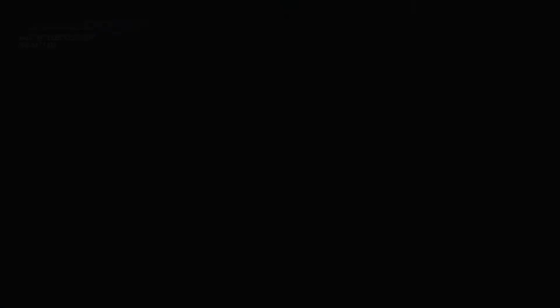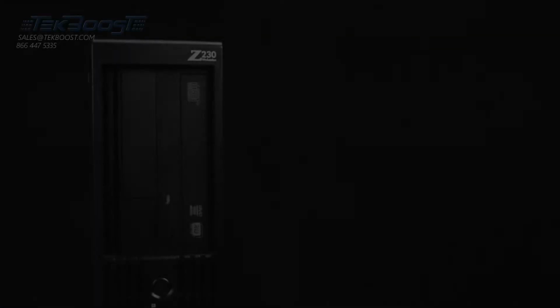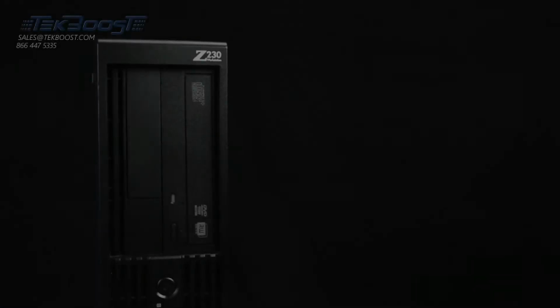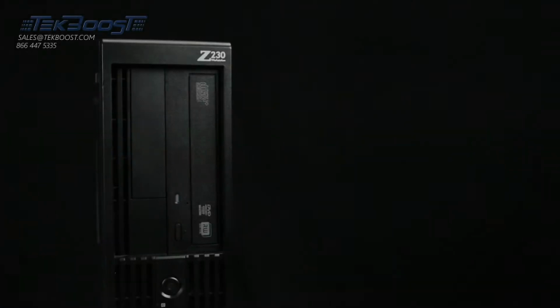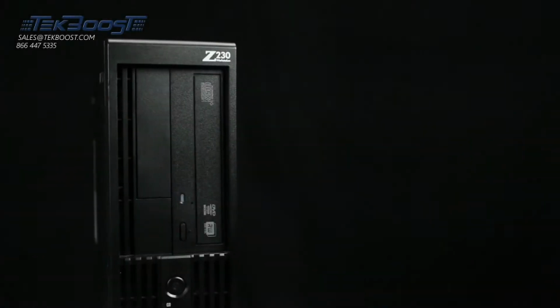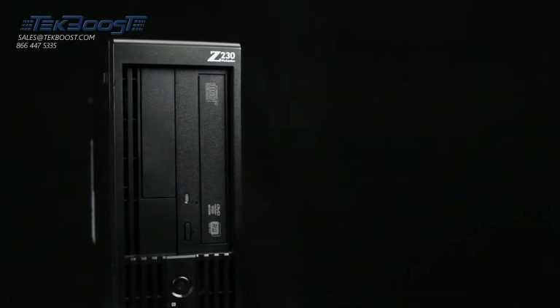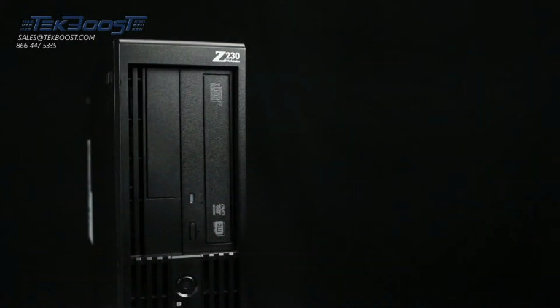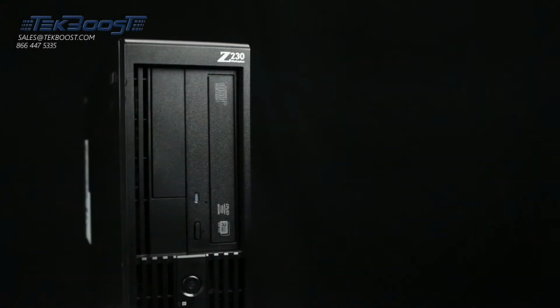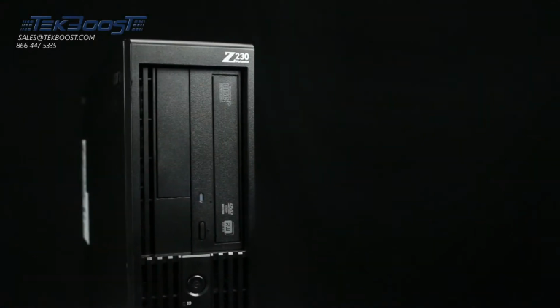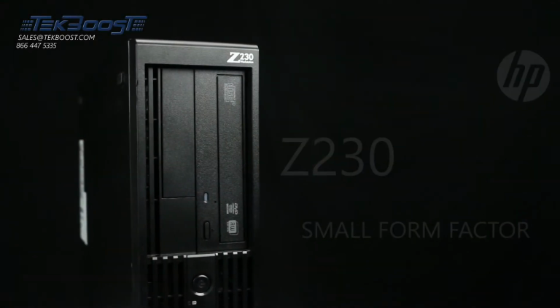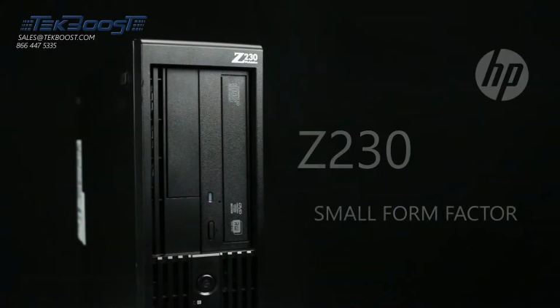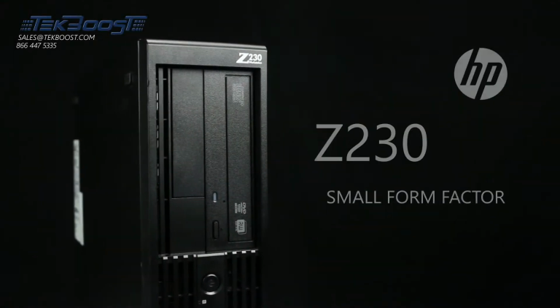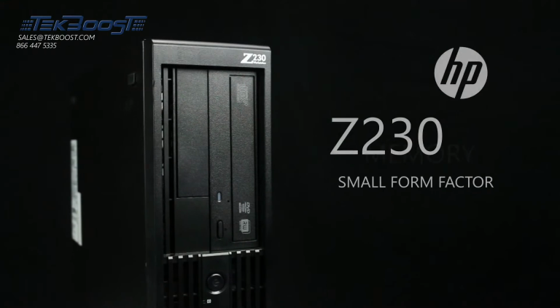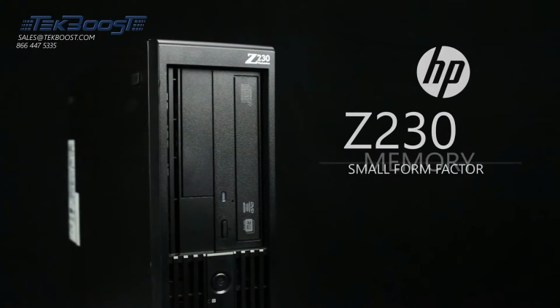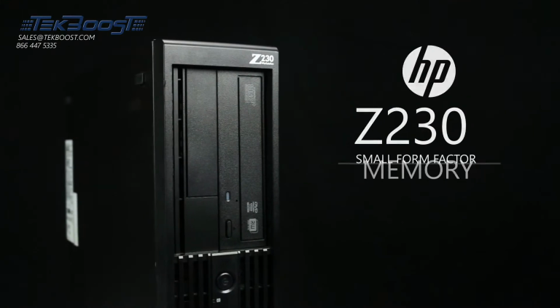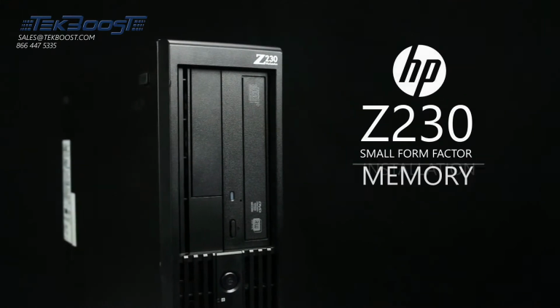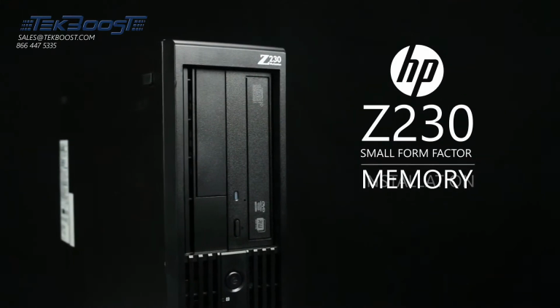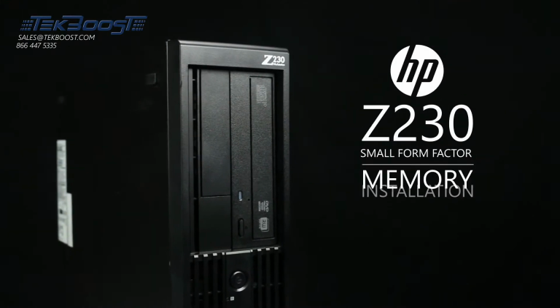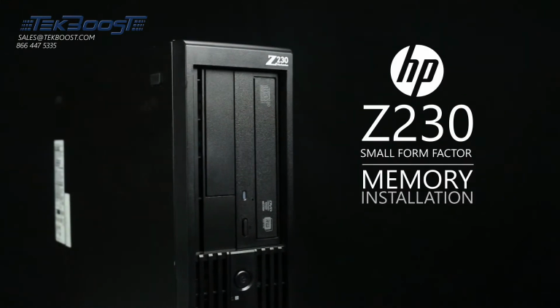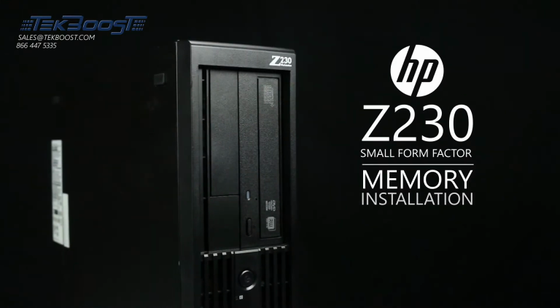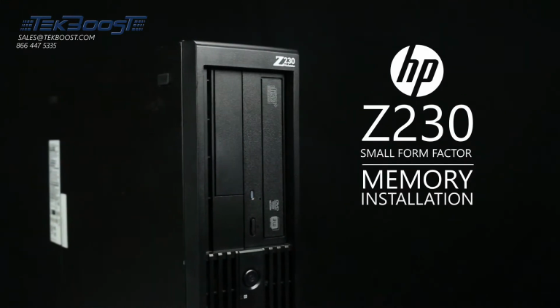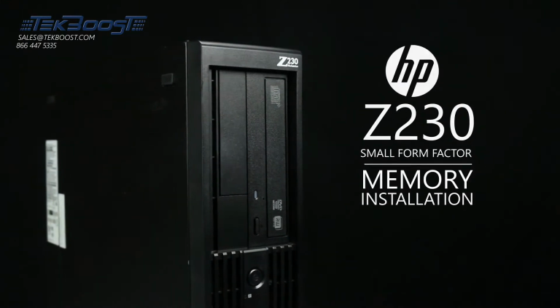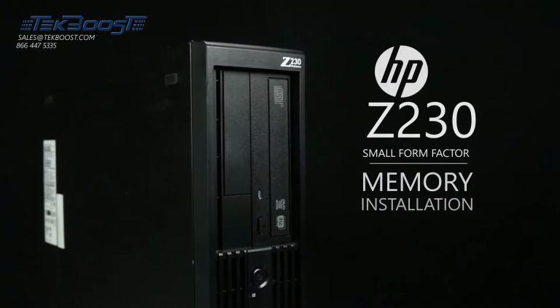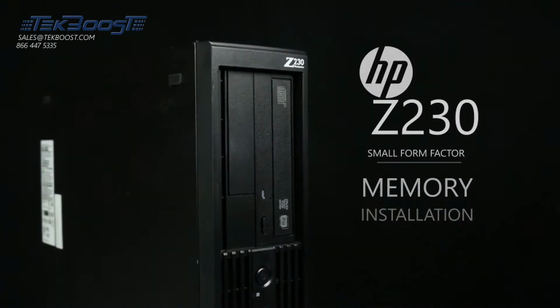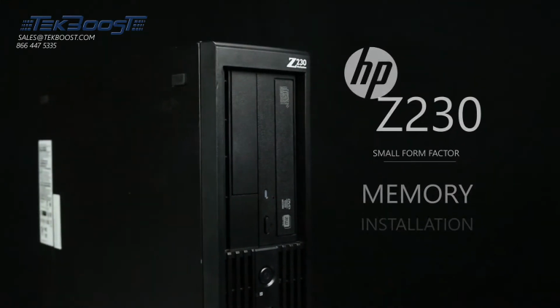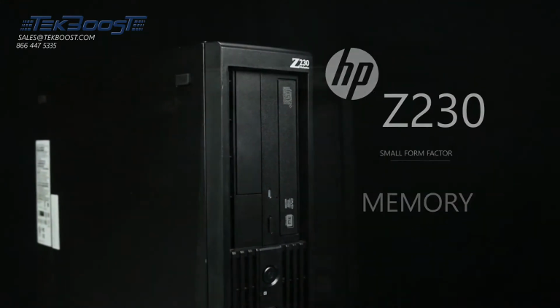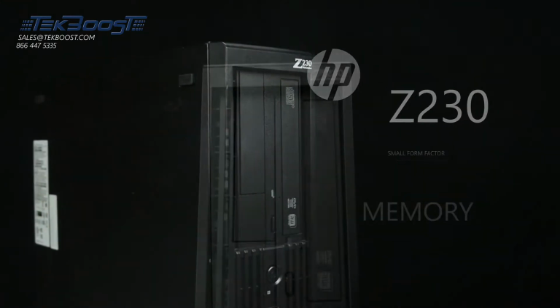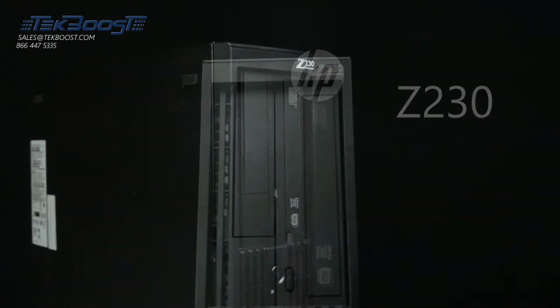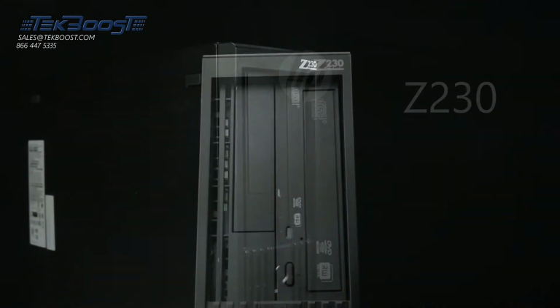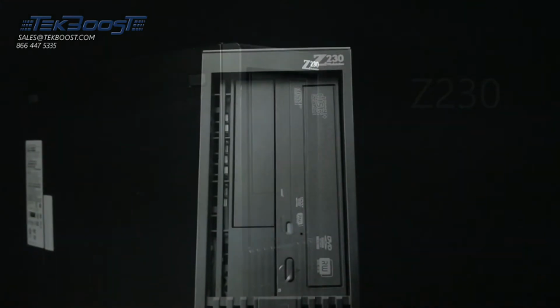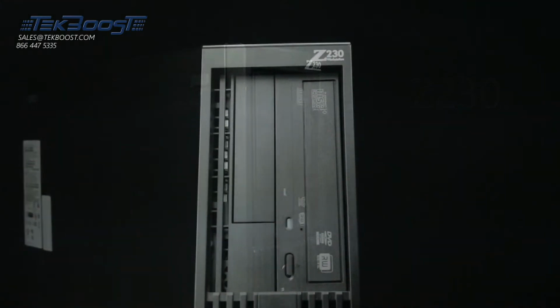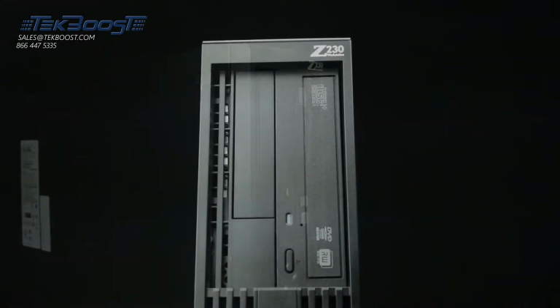Hello and welcome to TechBoost TV. Today I'm going to show you how to install memory into an HP Z230 small form factor workstation.